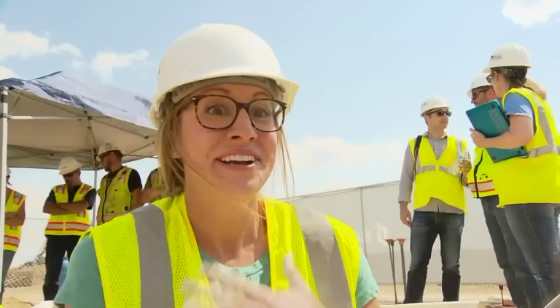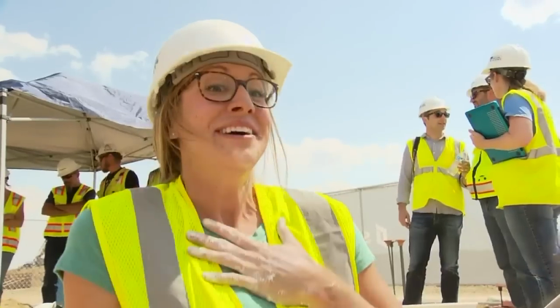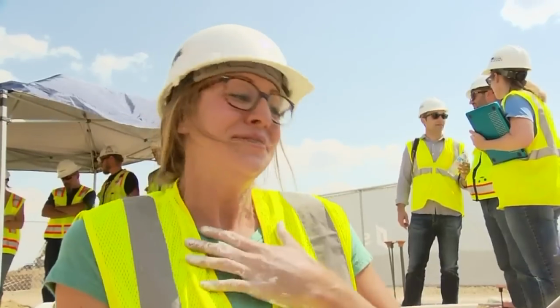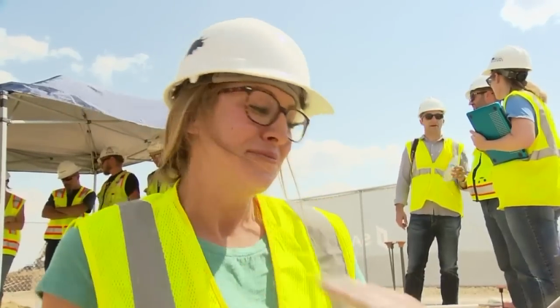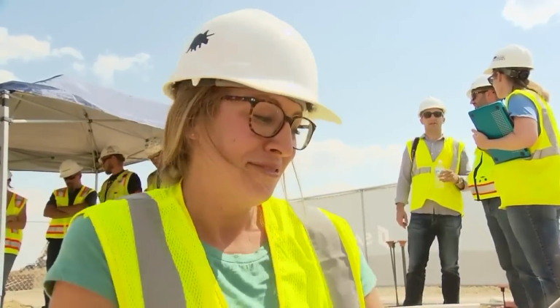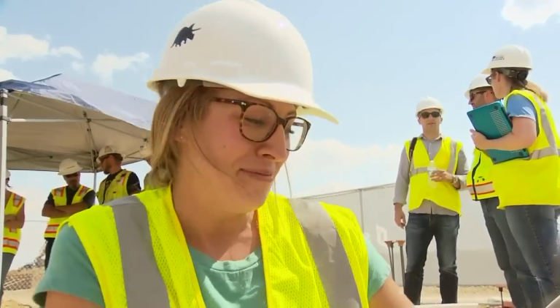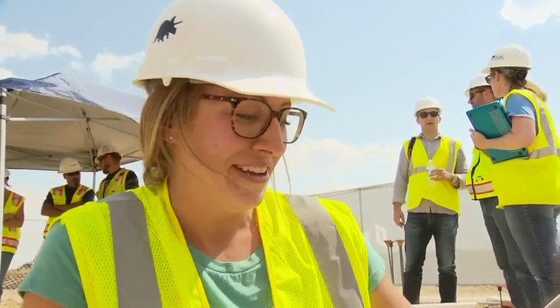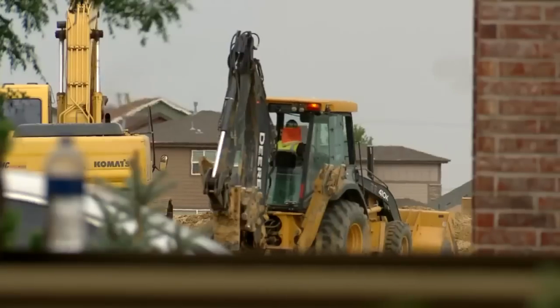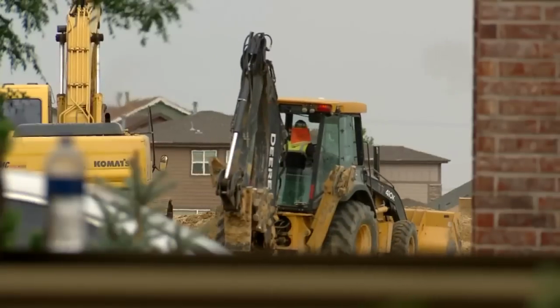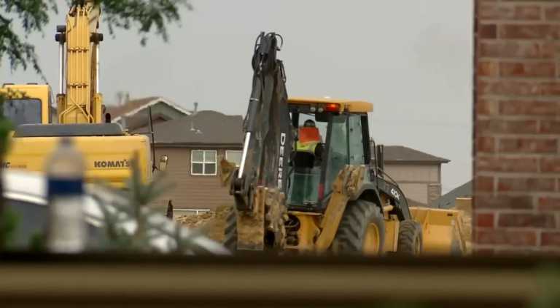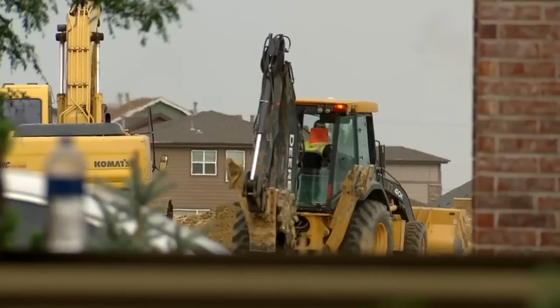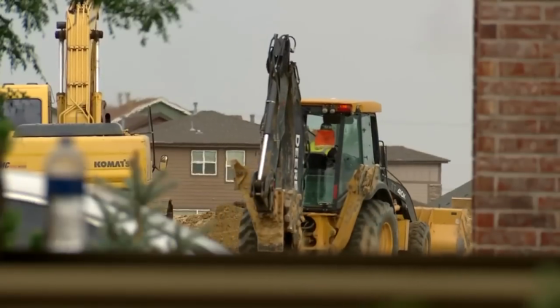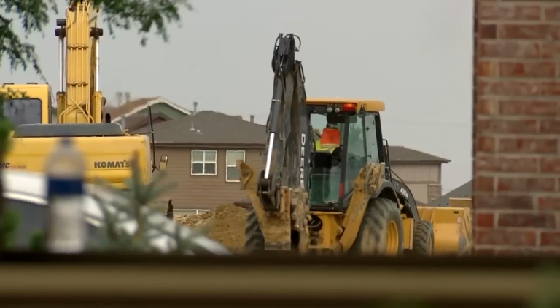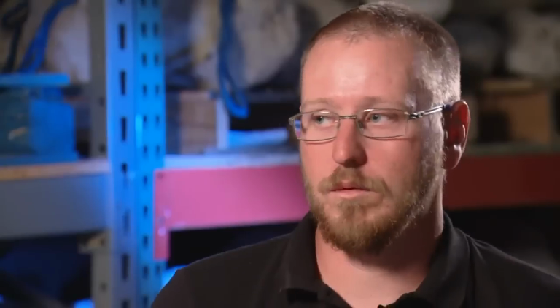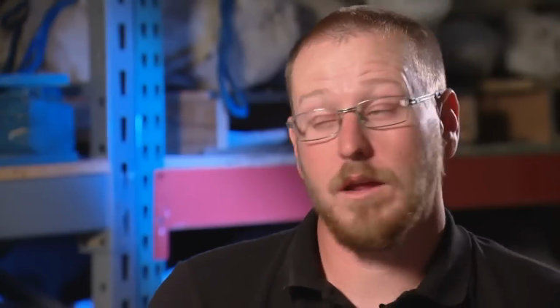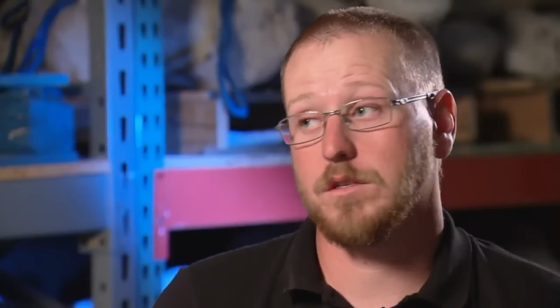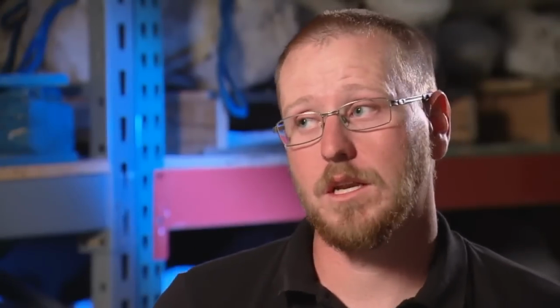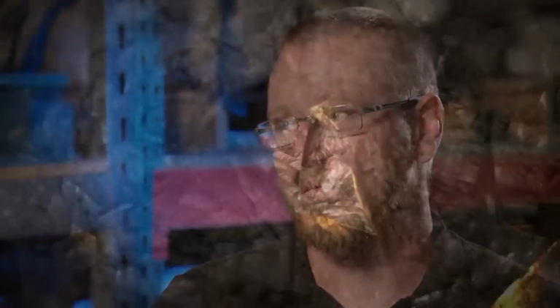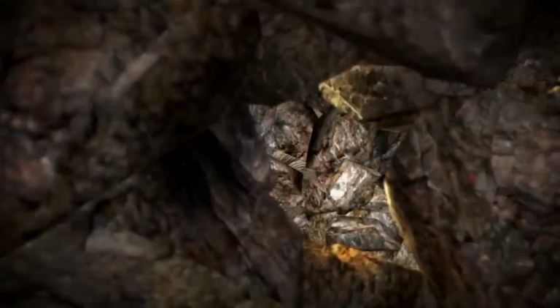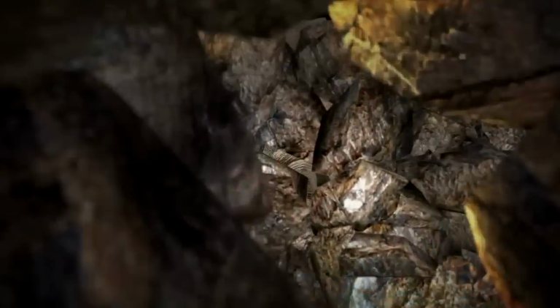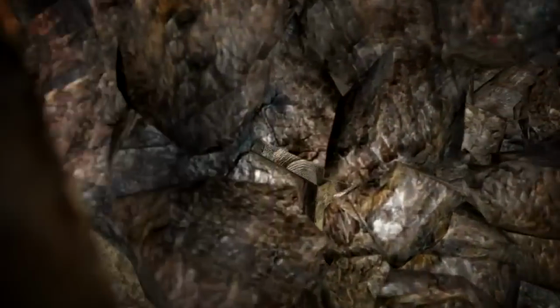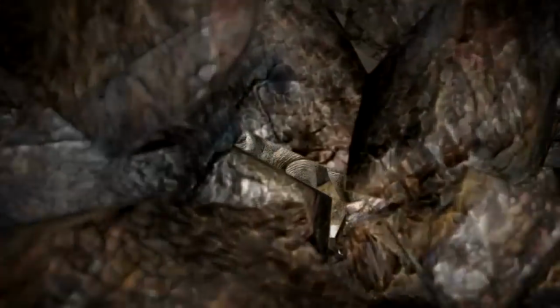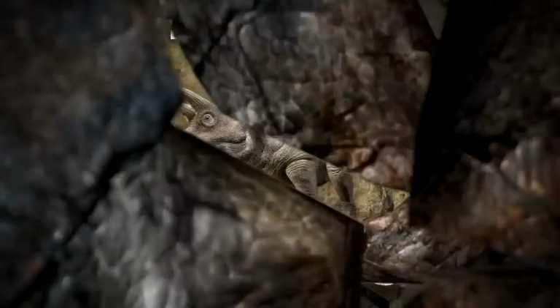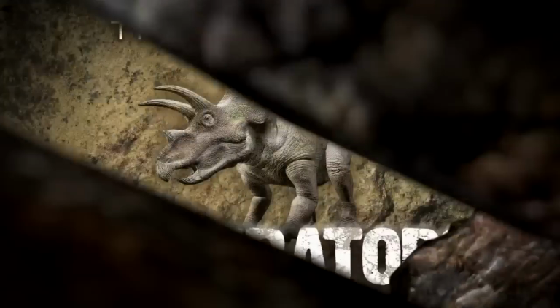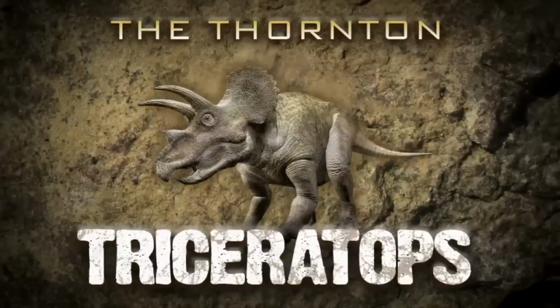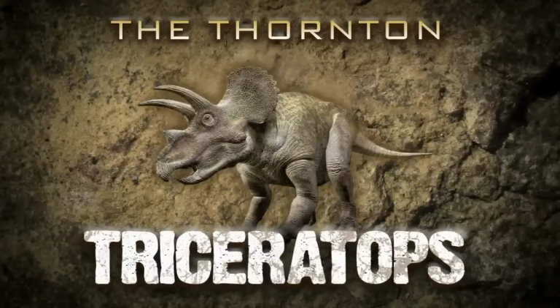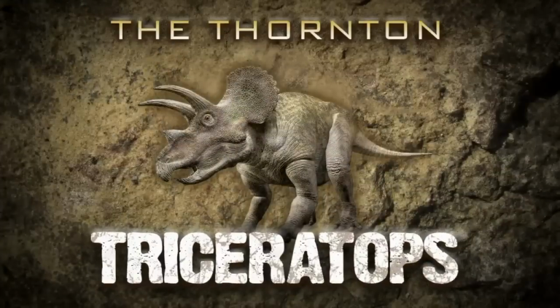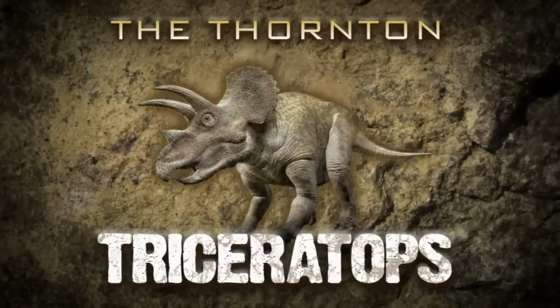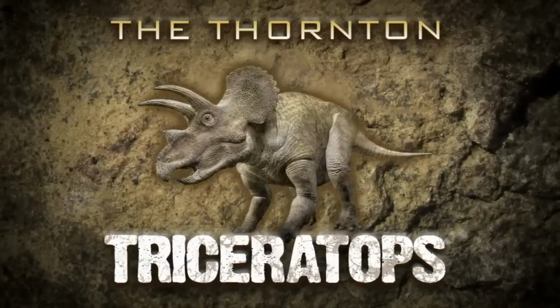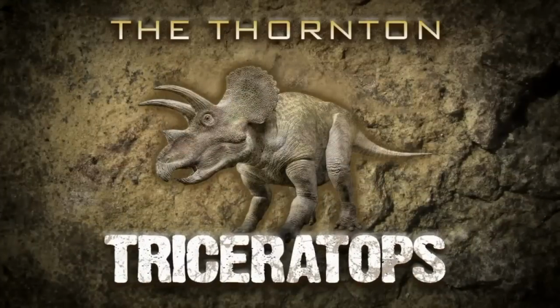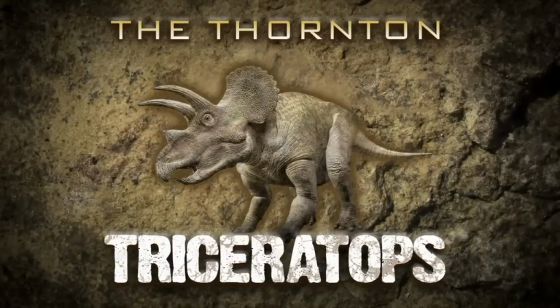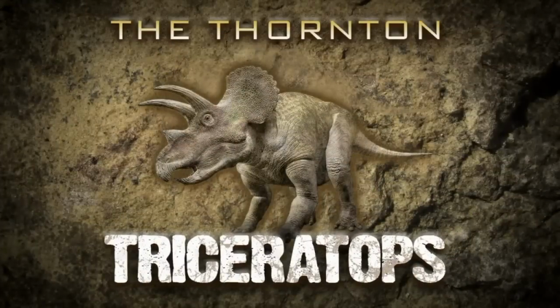You're going to hold your breath for a minute. It could have been destroyed. We would have never seen it. The Thornton Triceratops.